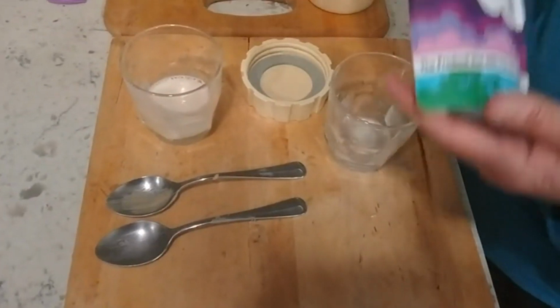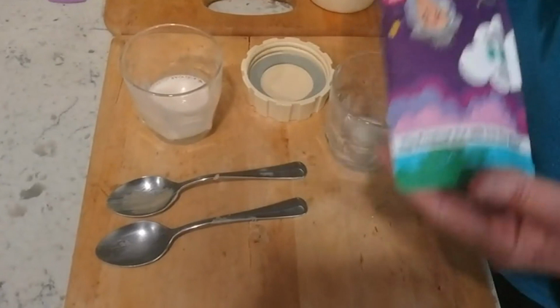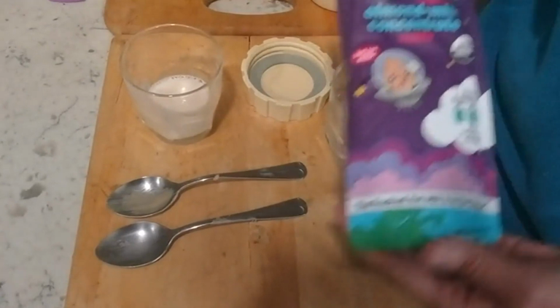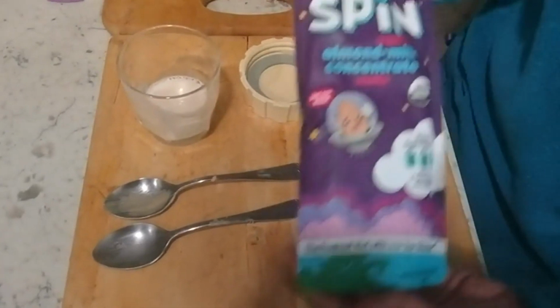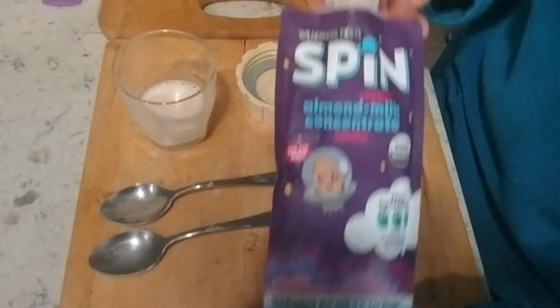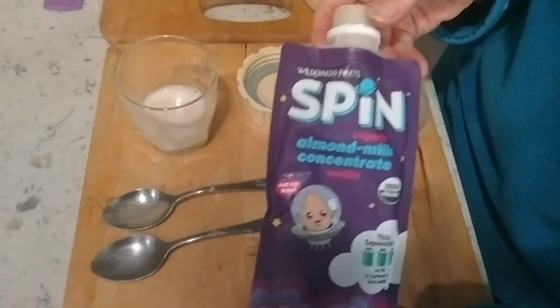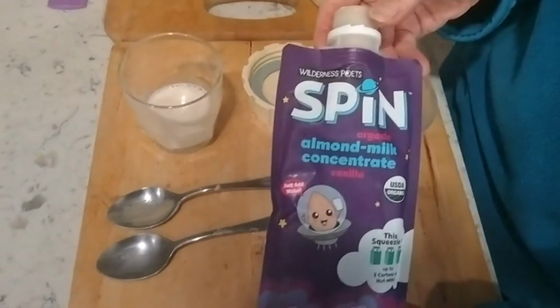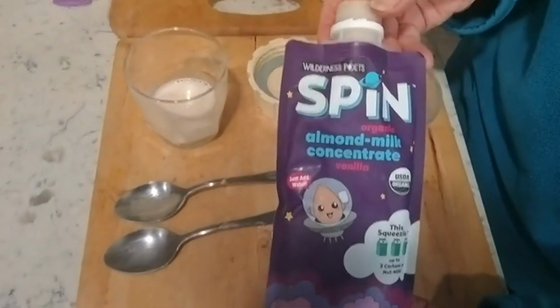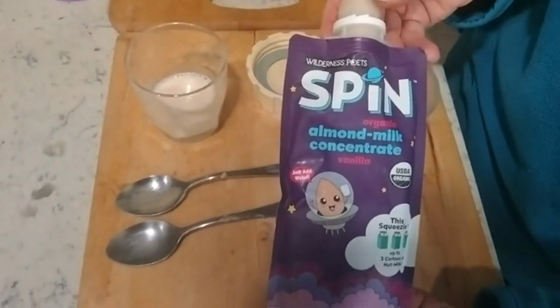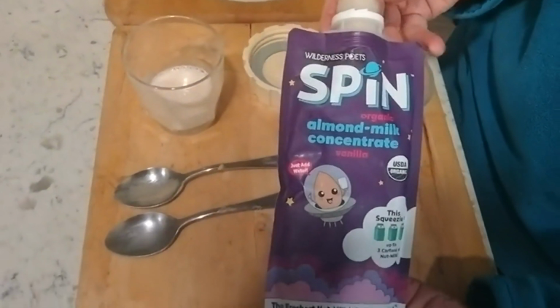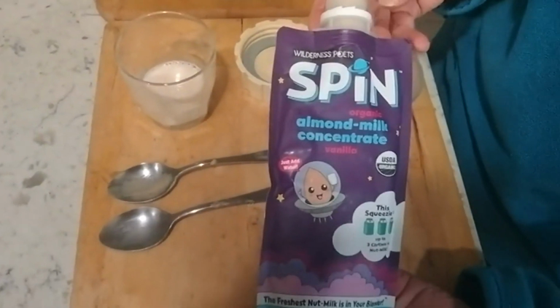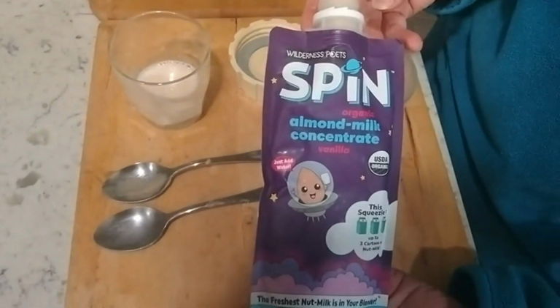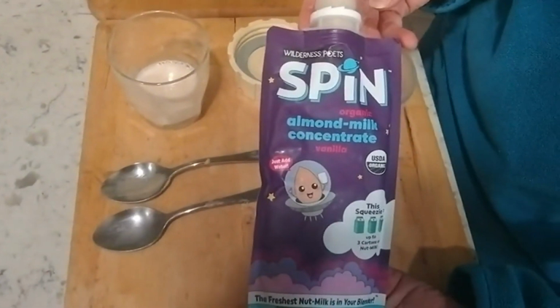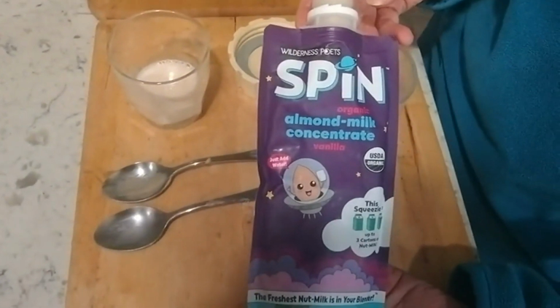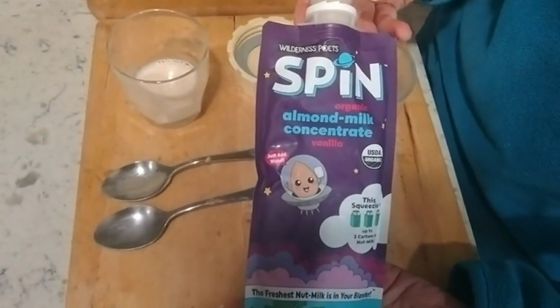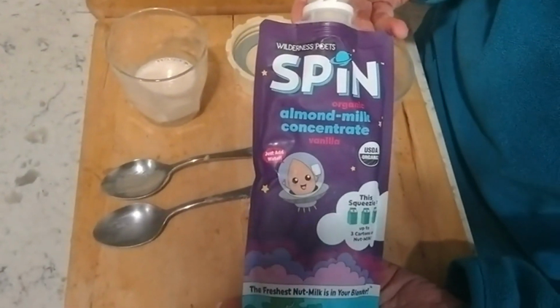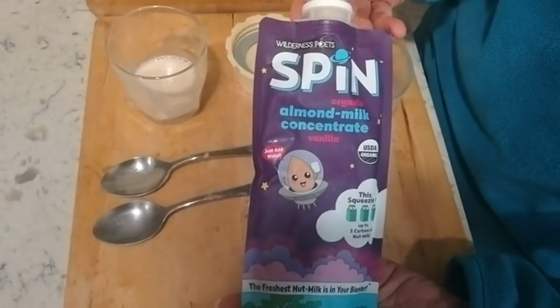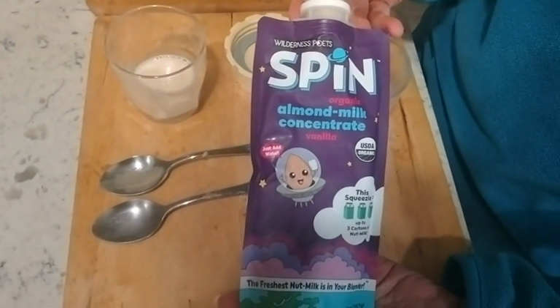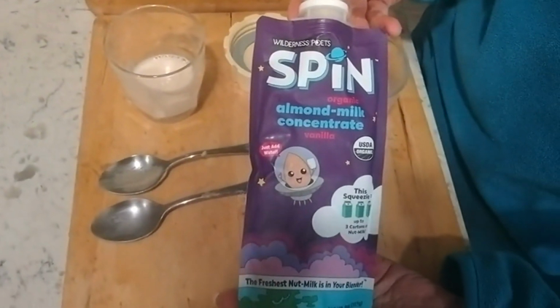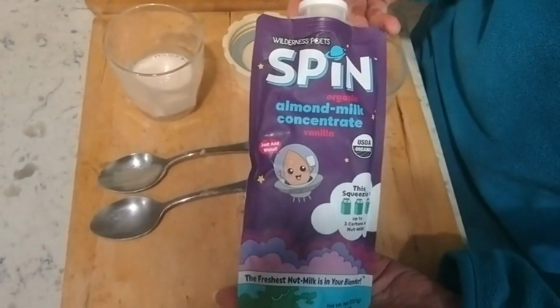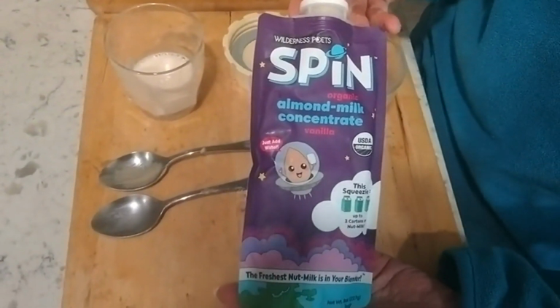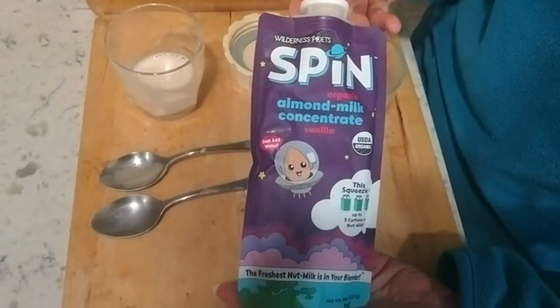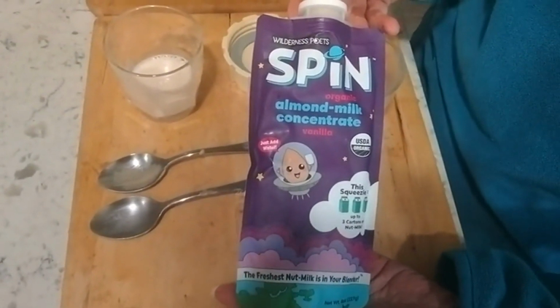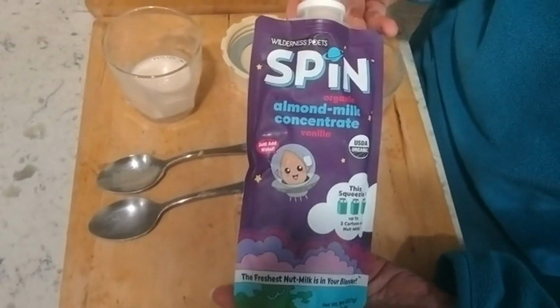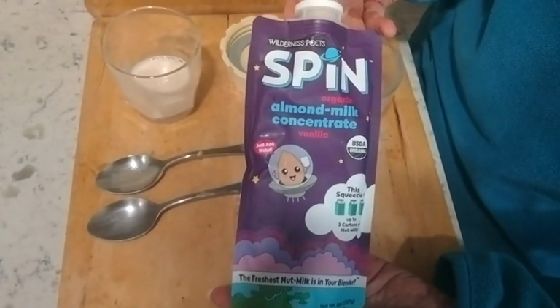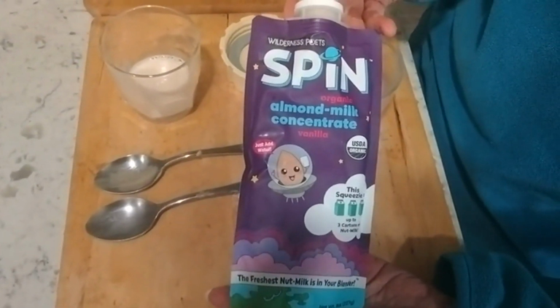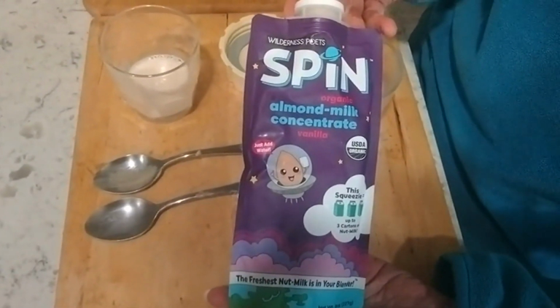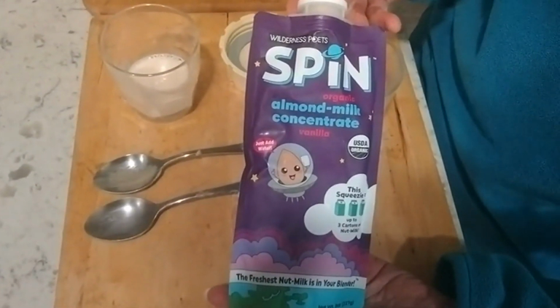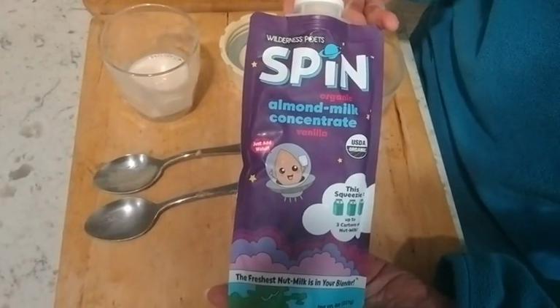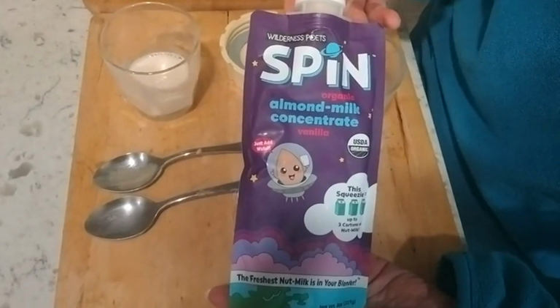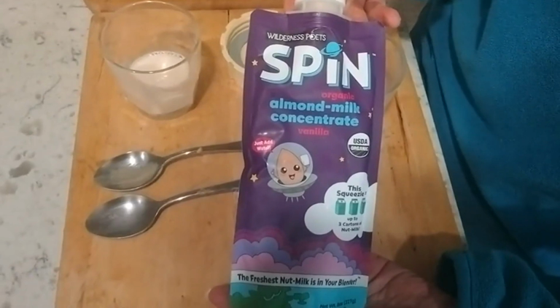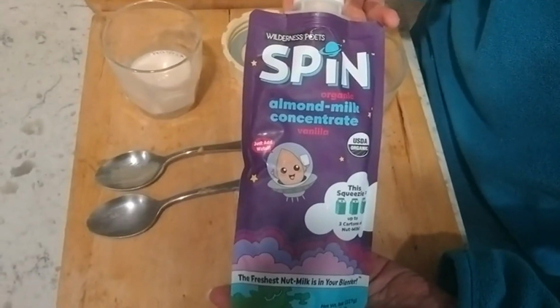So there you have it. A big thumbs up from us for the Wilderness Poets Spin Almond Milk Concentrate Vanilla Flavor.